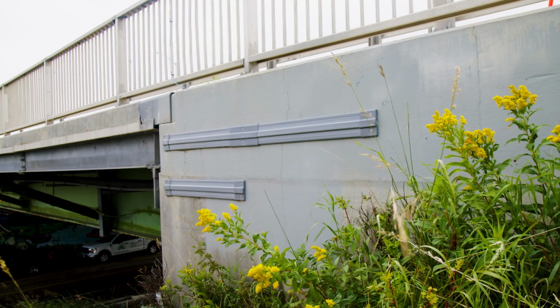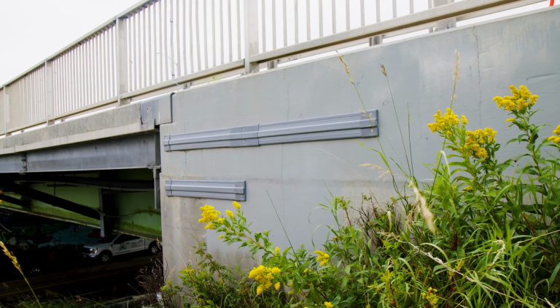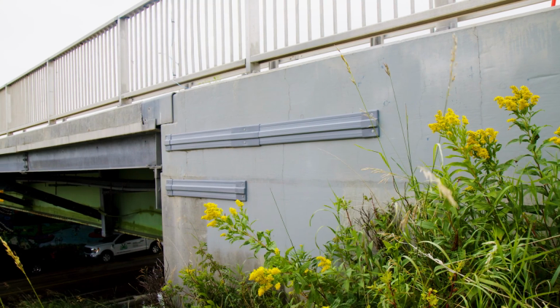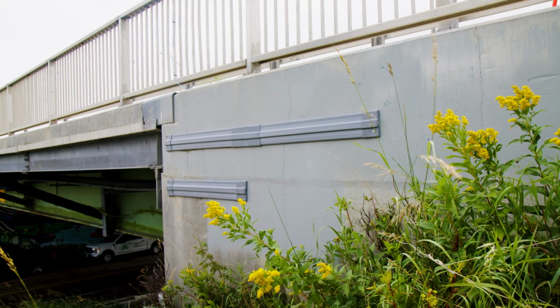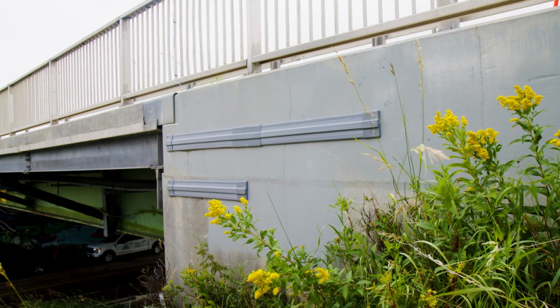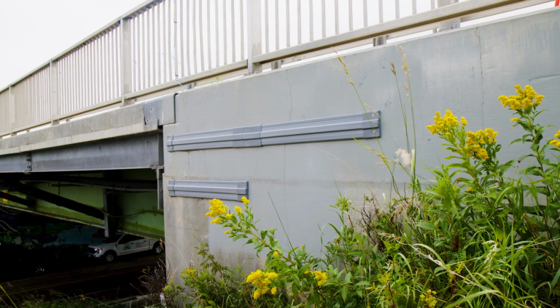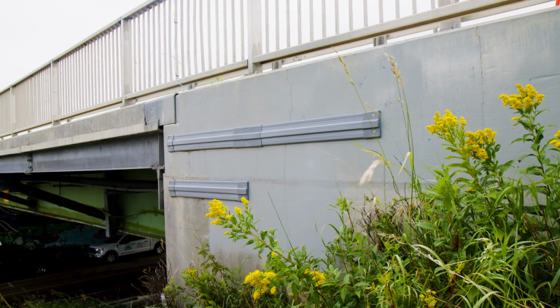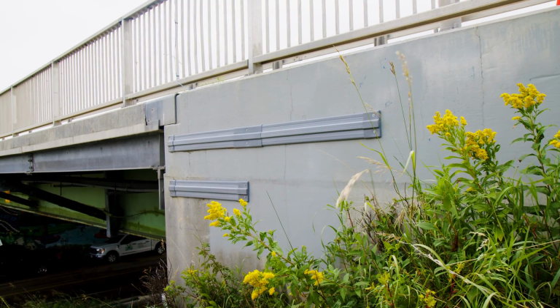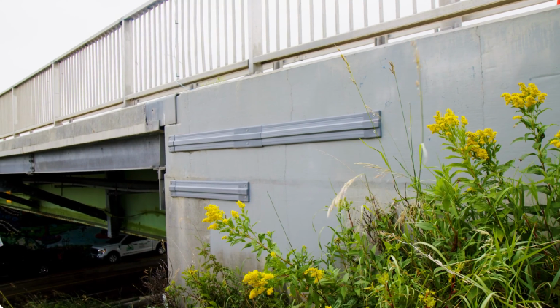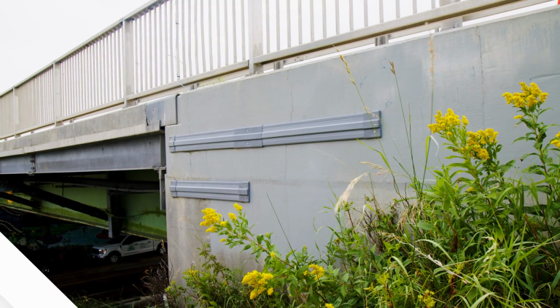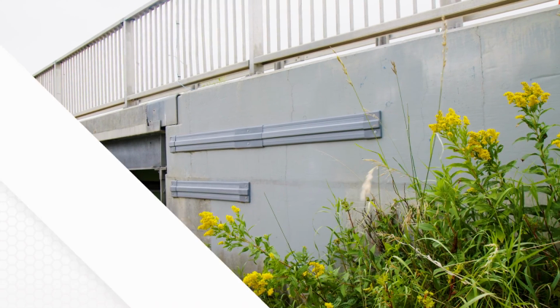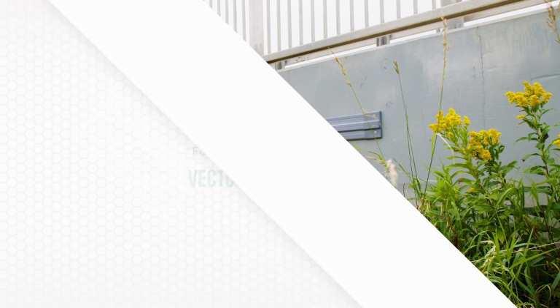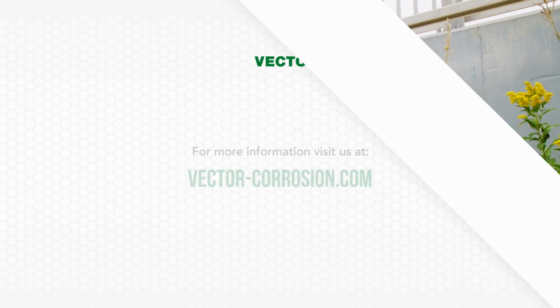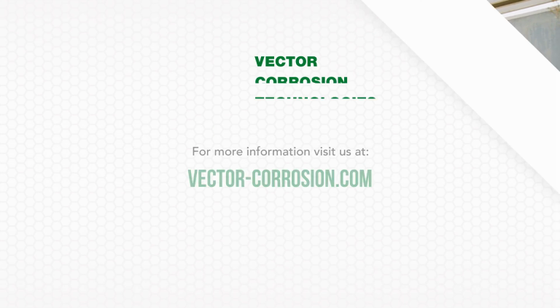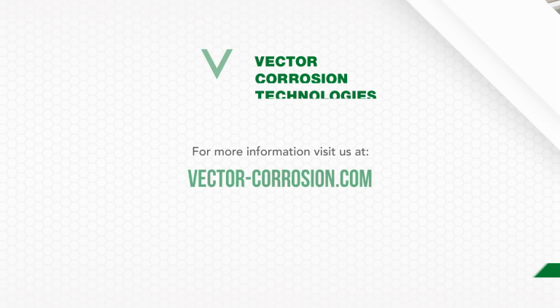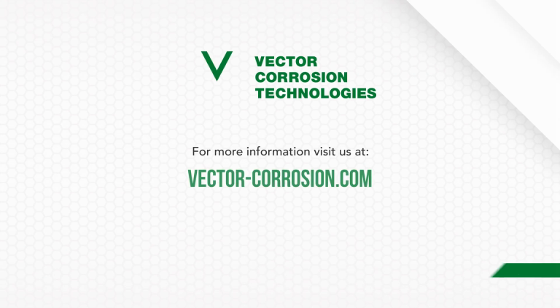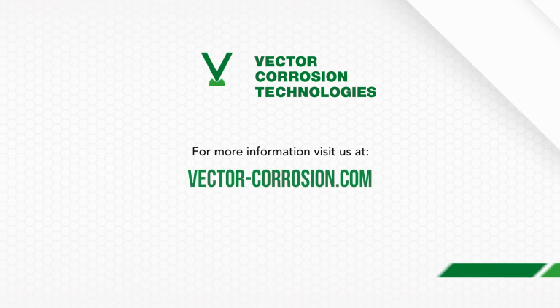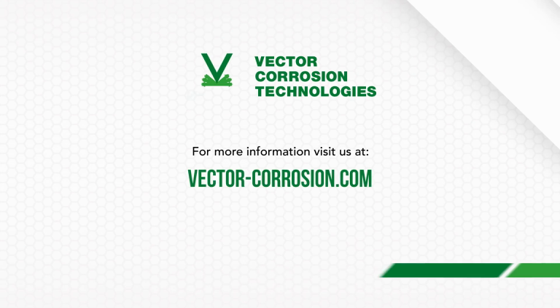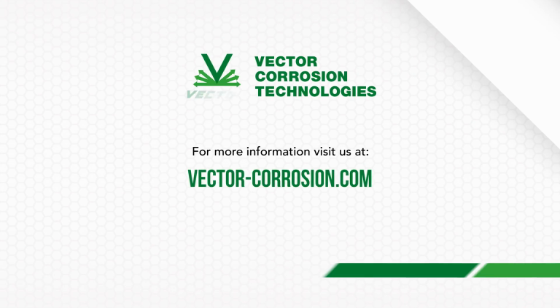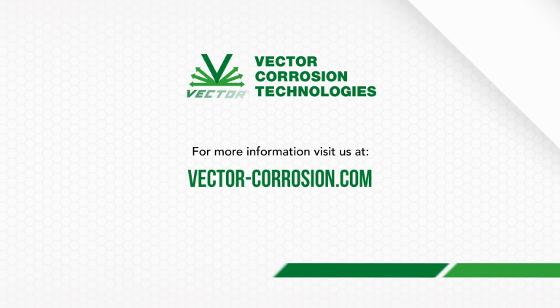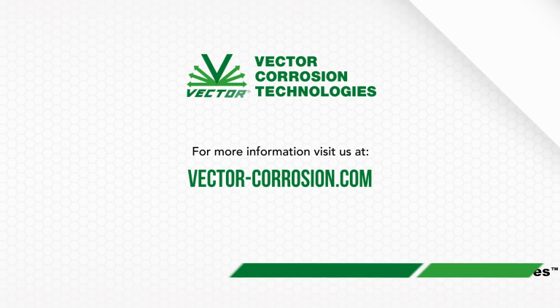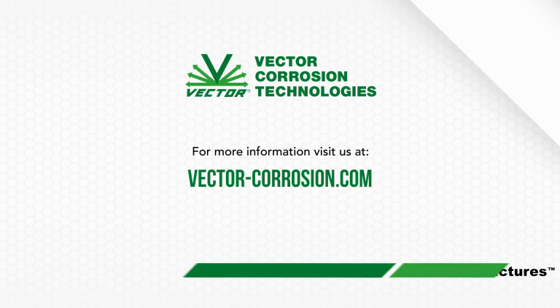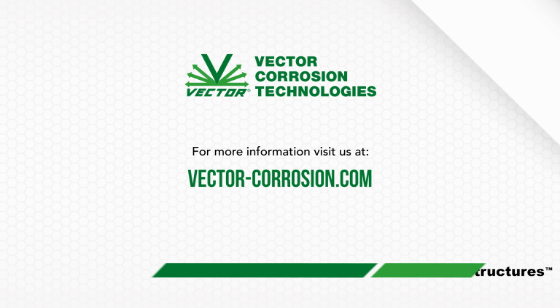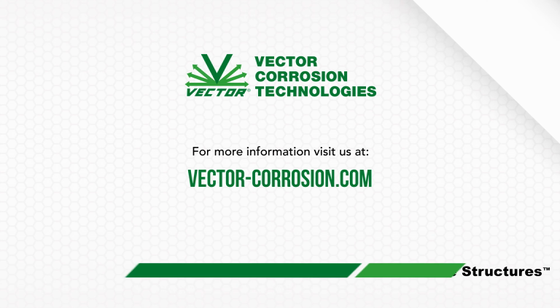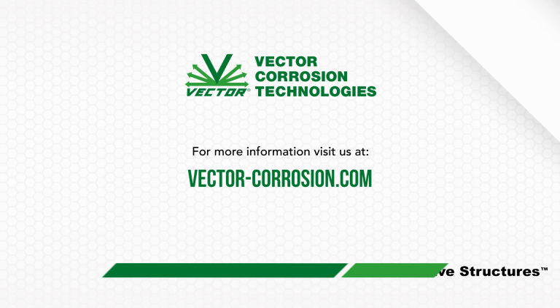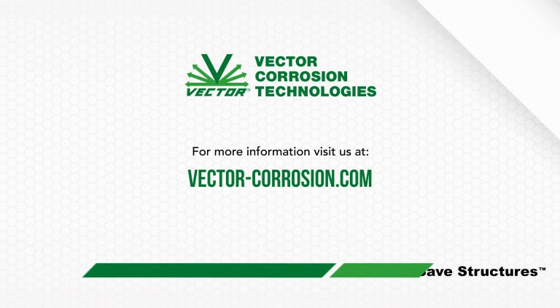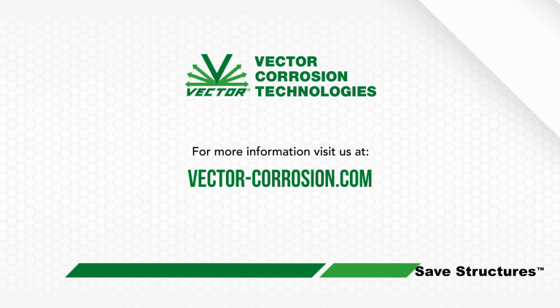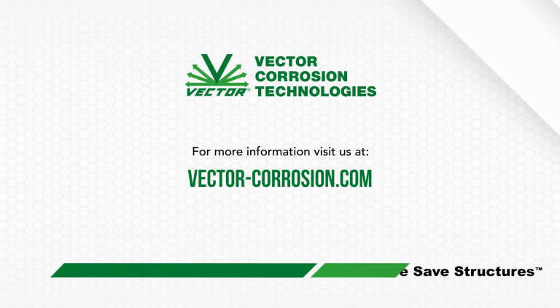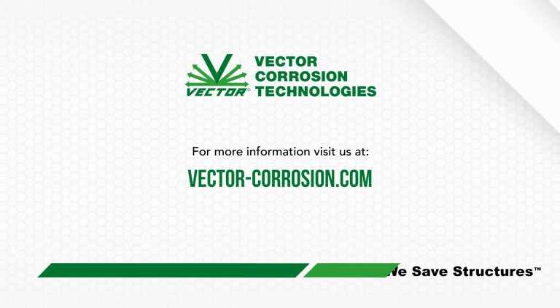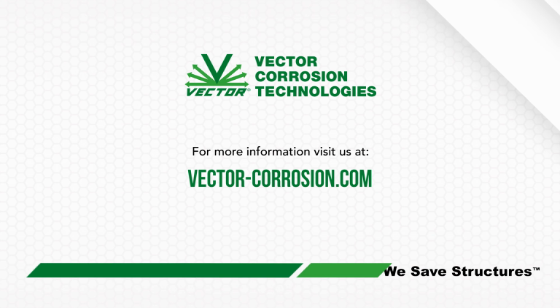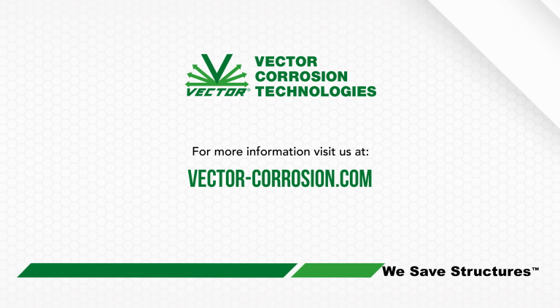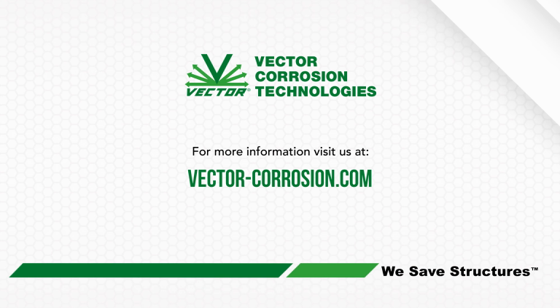Efficient. Dependable. Sustainable. Contact us today to learn more.